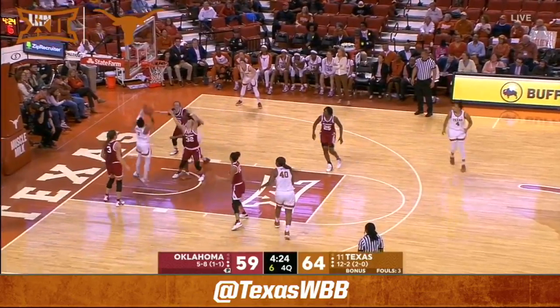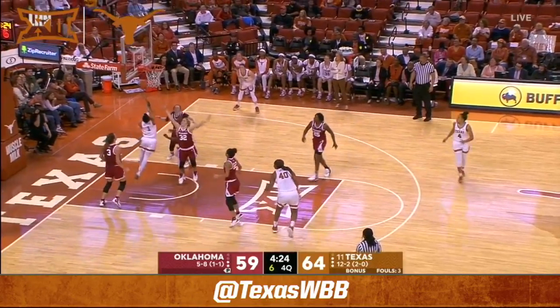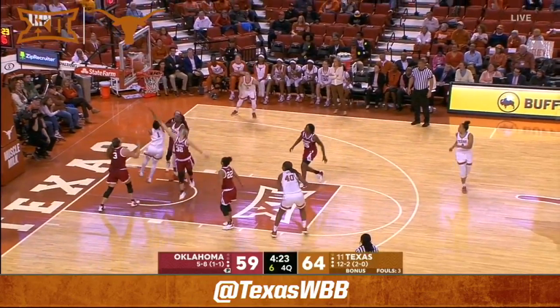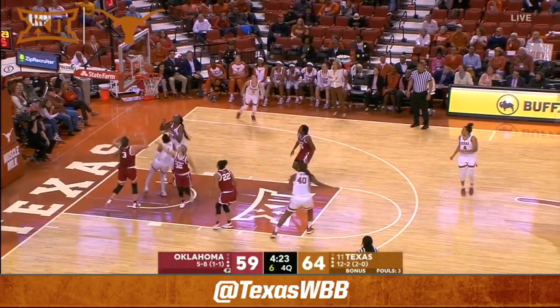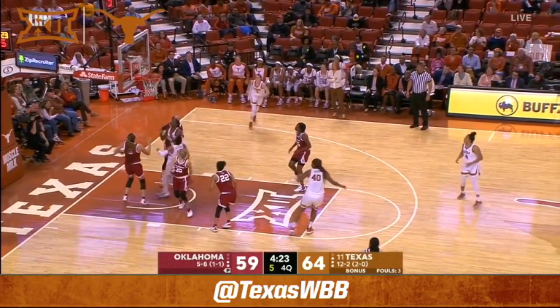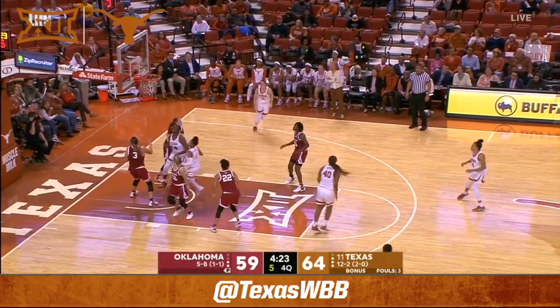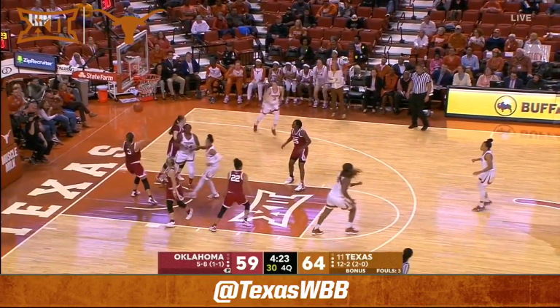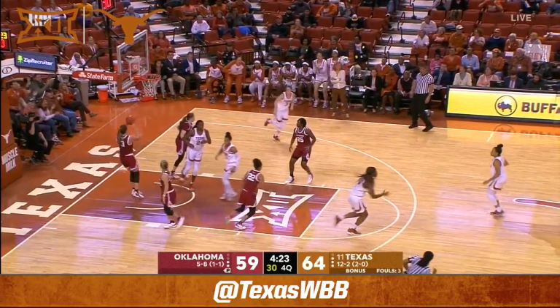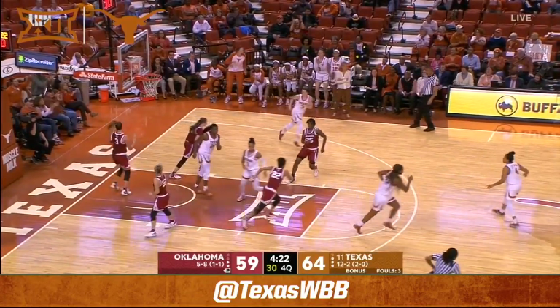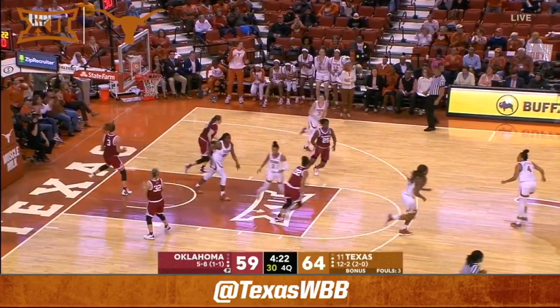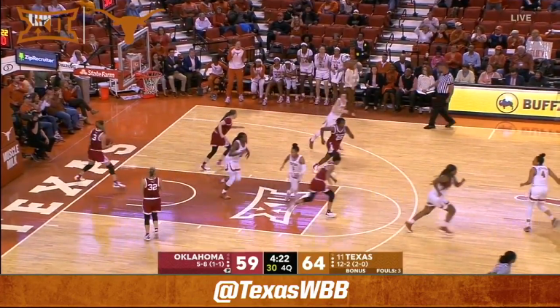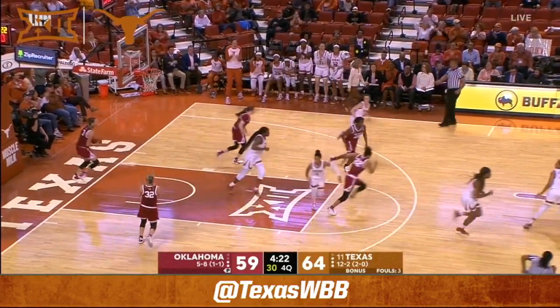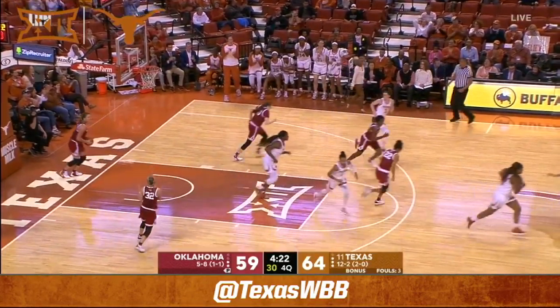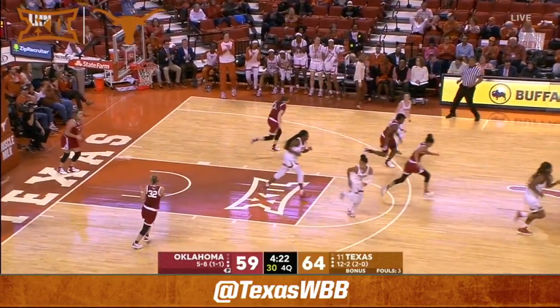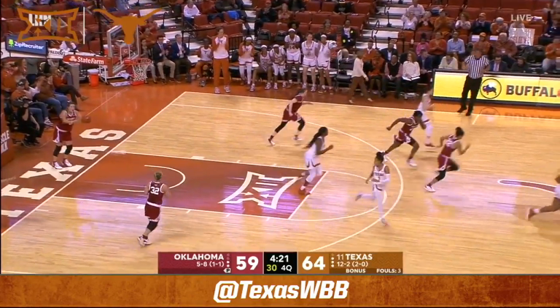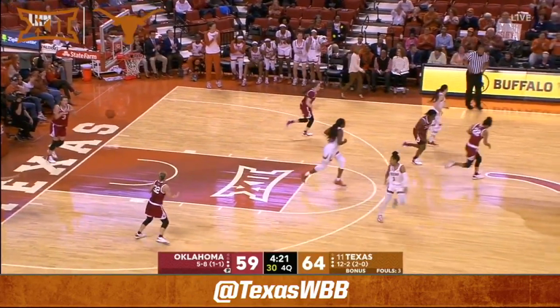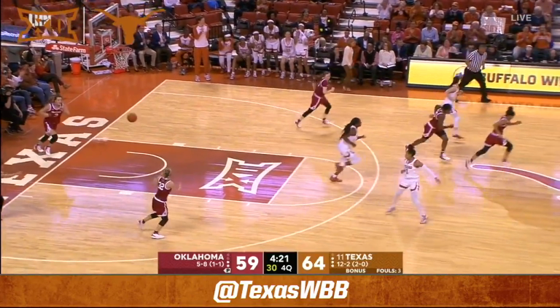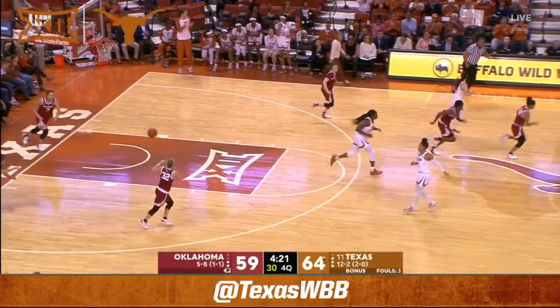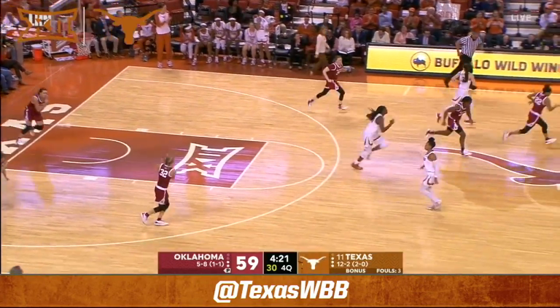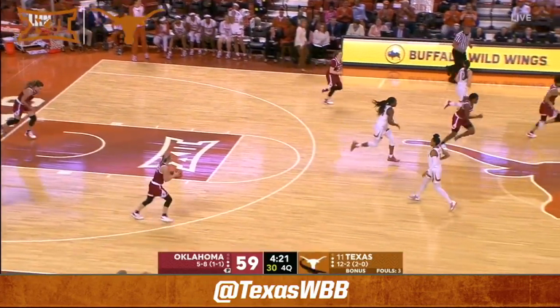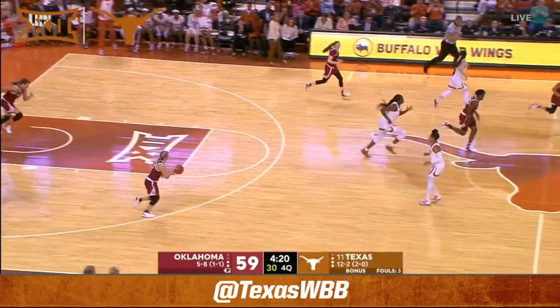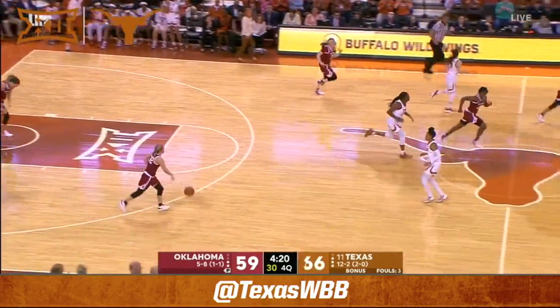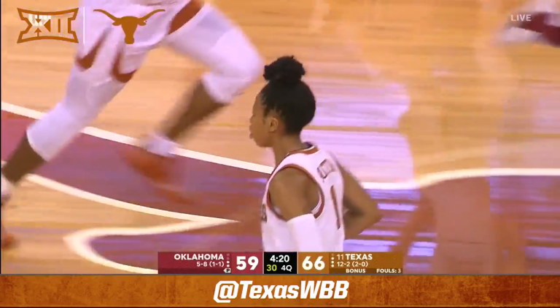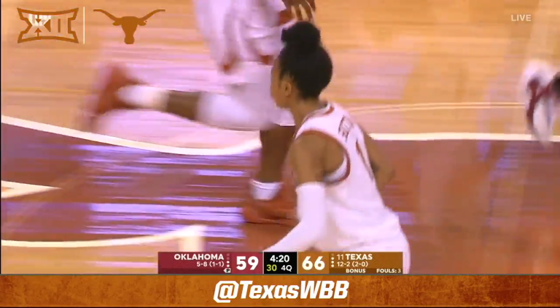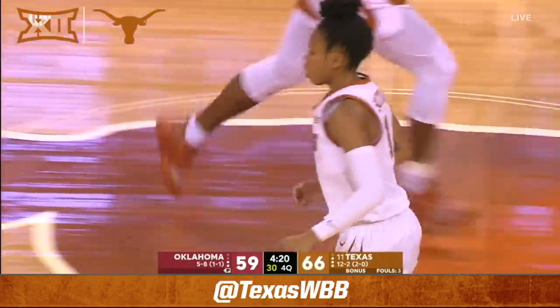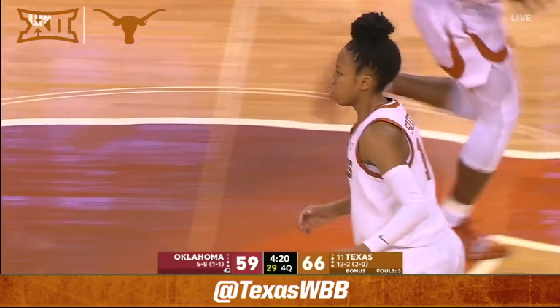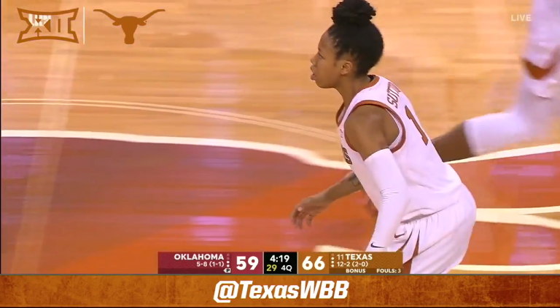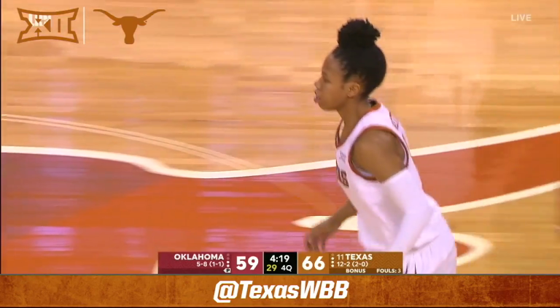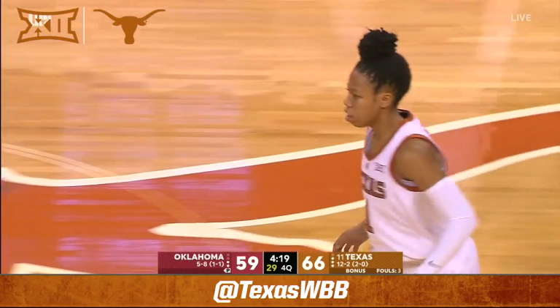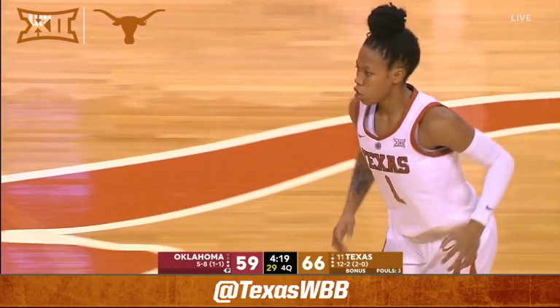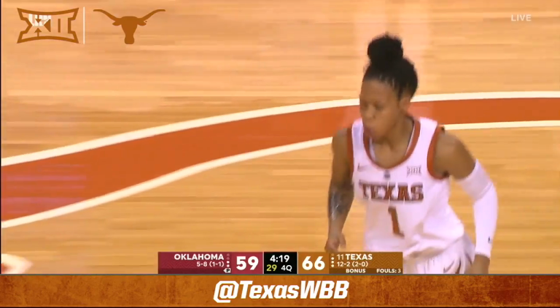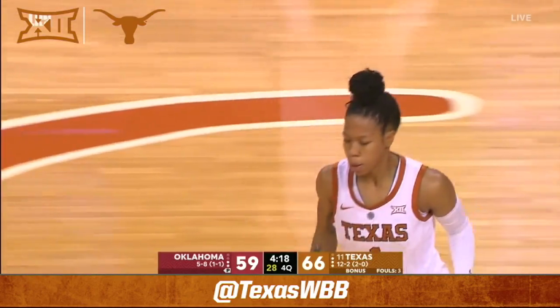Sutton going baseline up and under, and Suge is starting to take over. Hello, Suge Sutton.